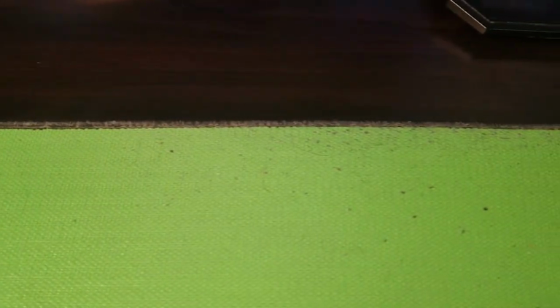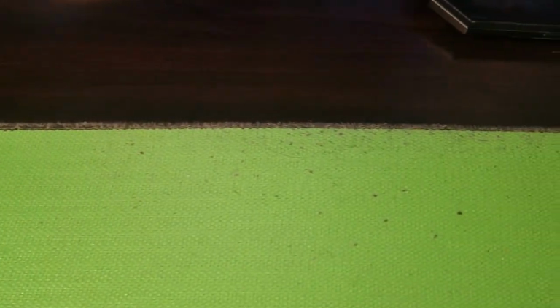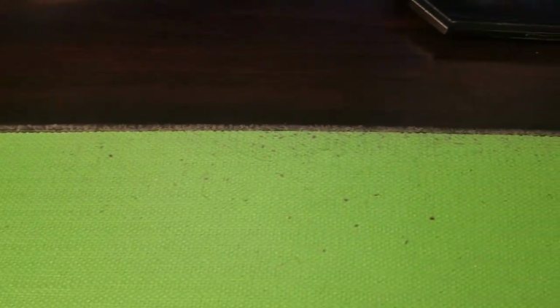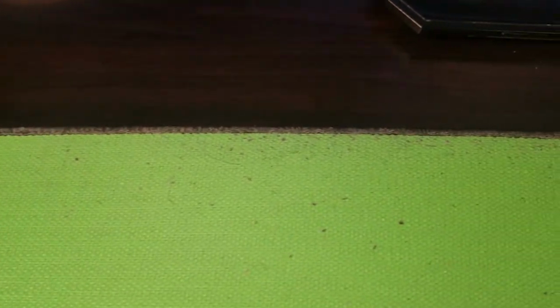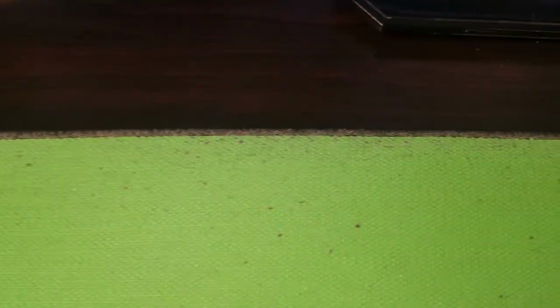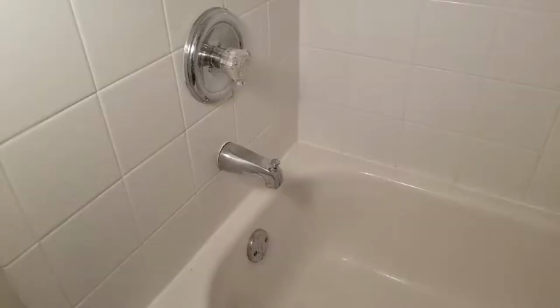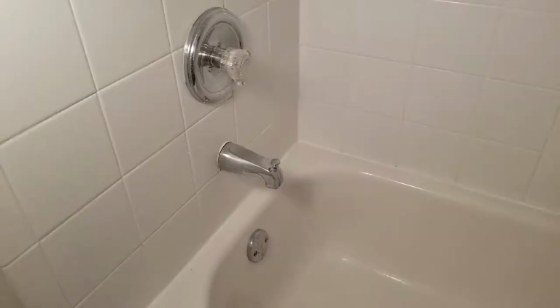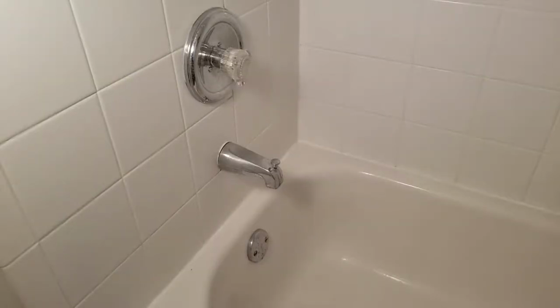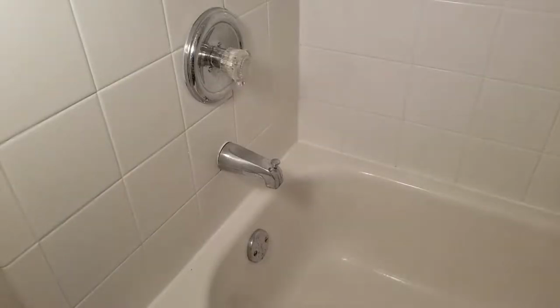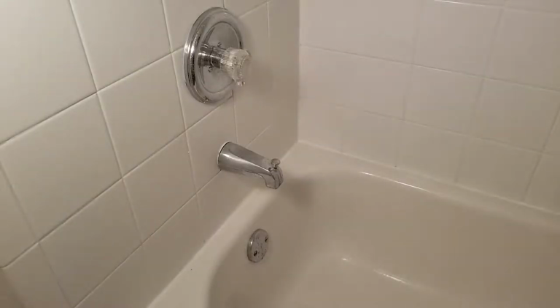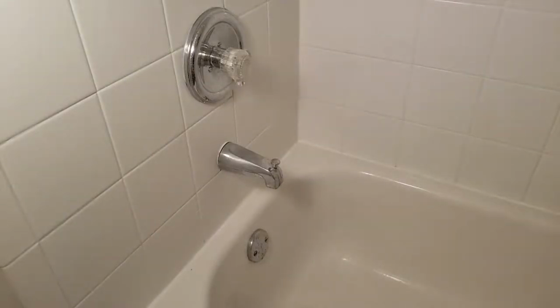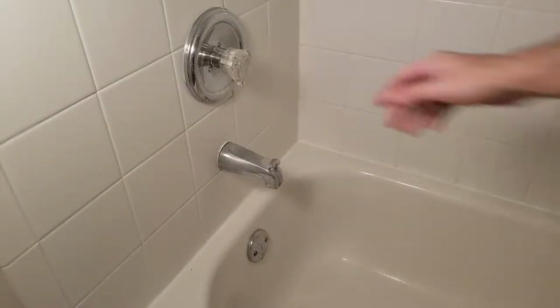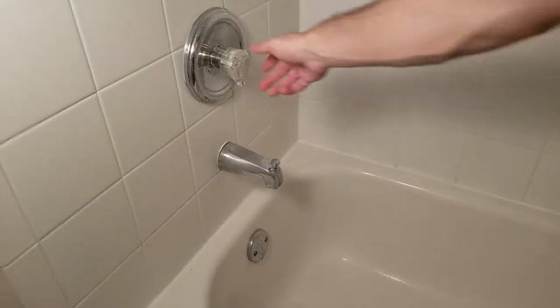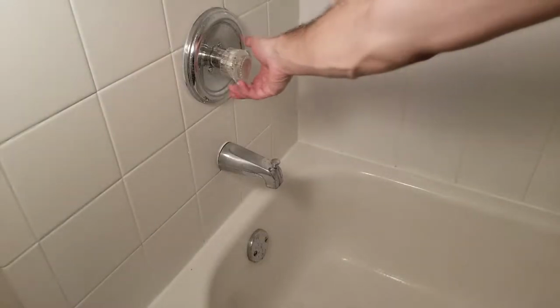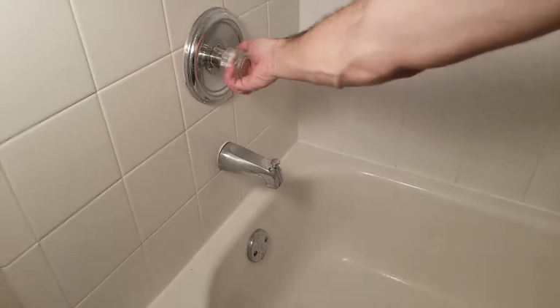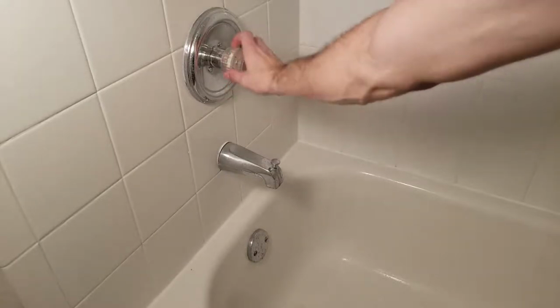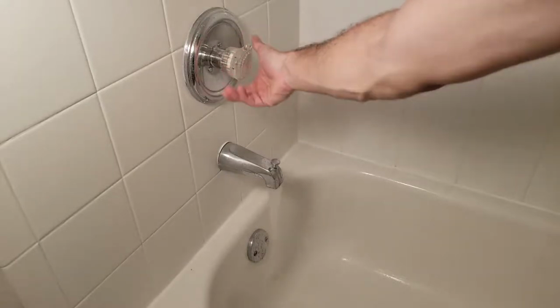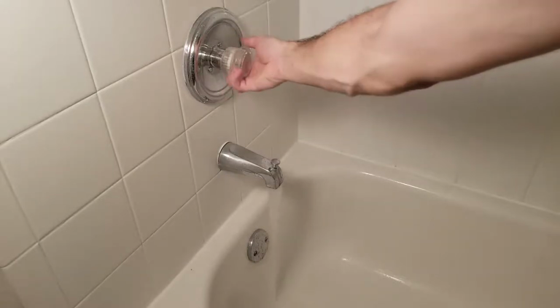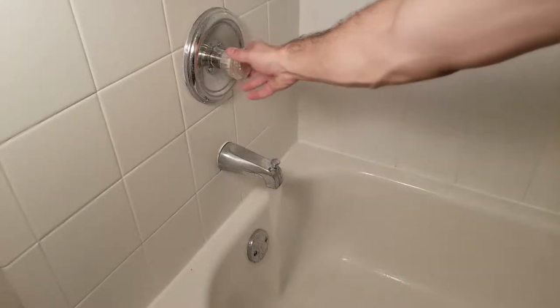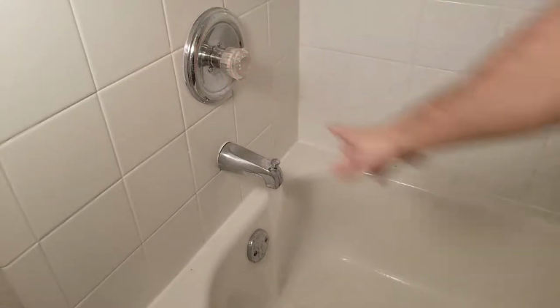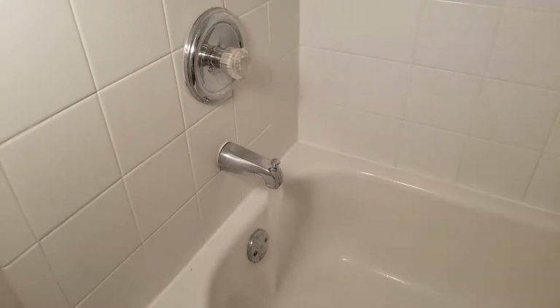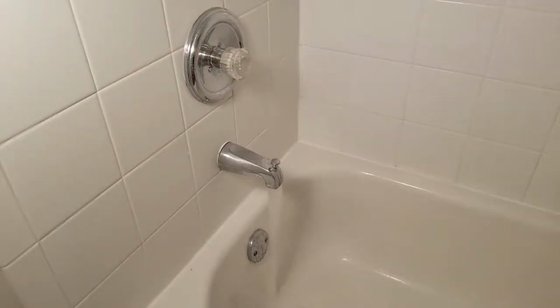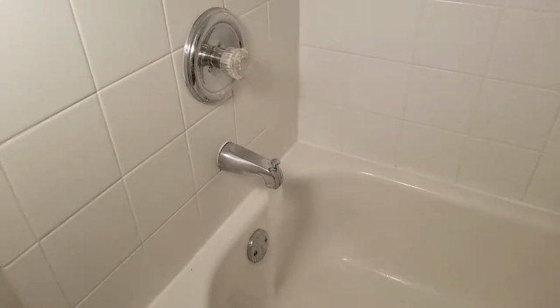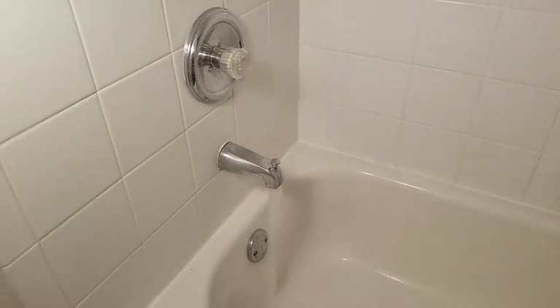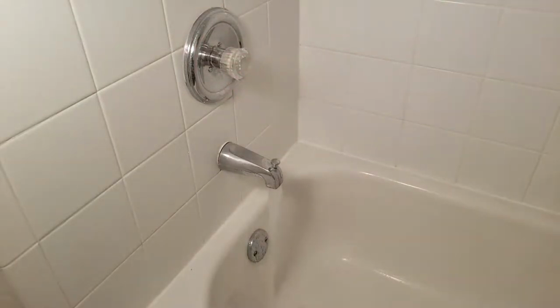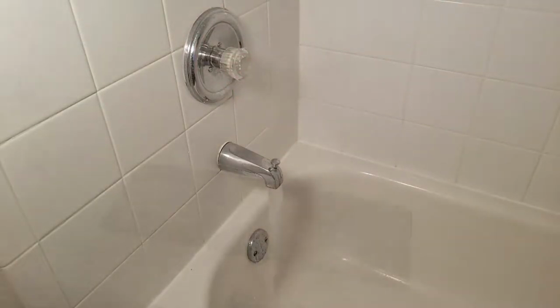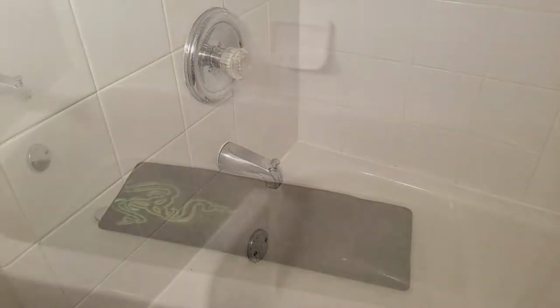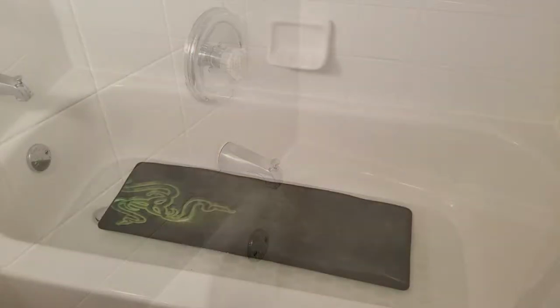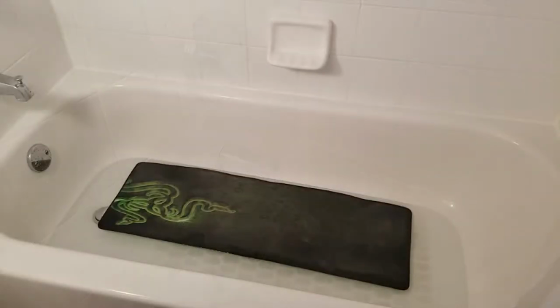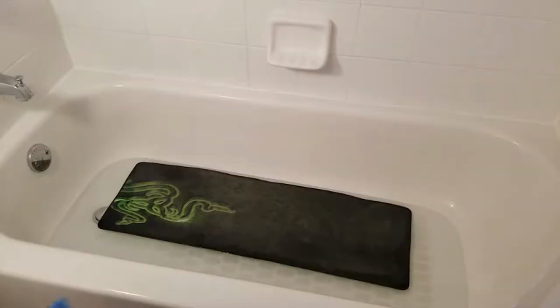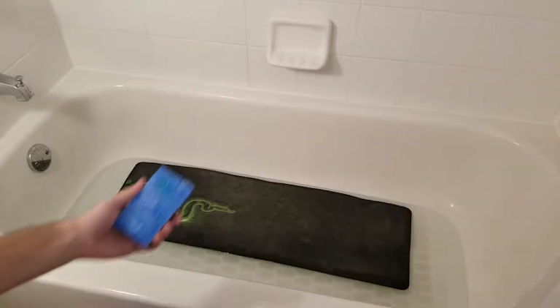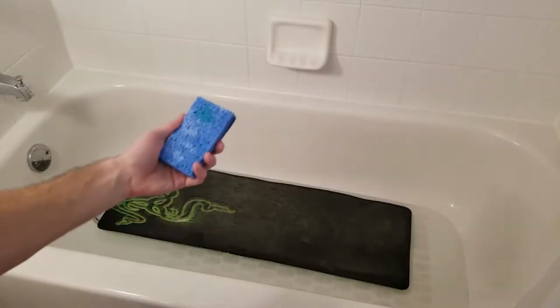First, you're going to want to go into a sink or bathtub and turn on some lukewarm water. I used a bathtub here just because my mat was so big.